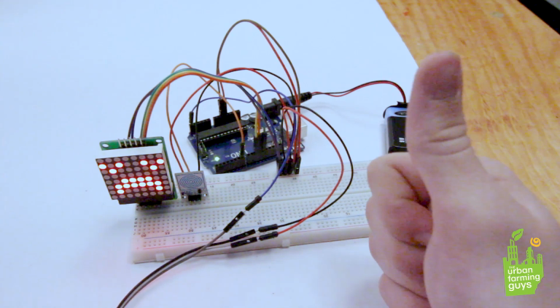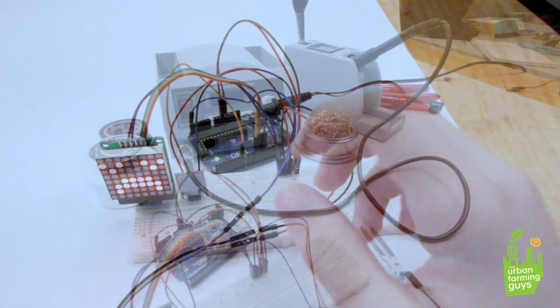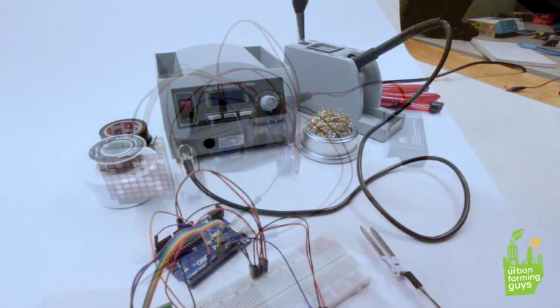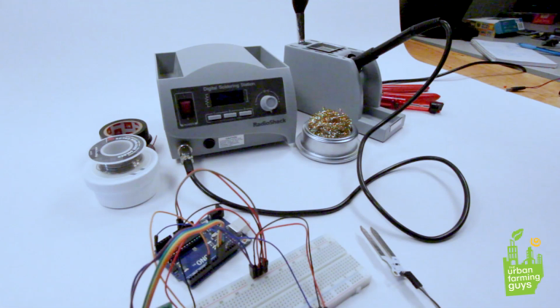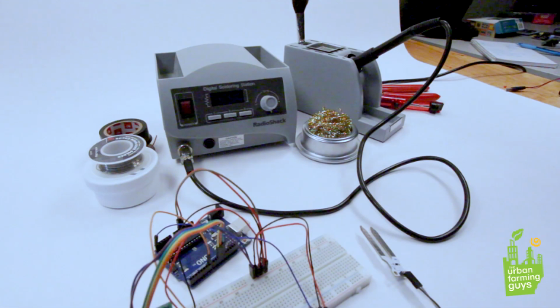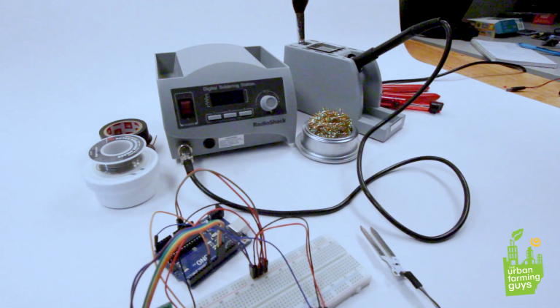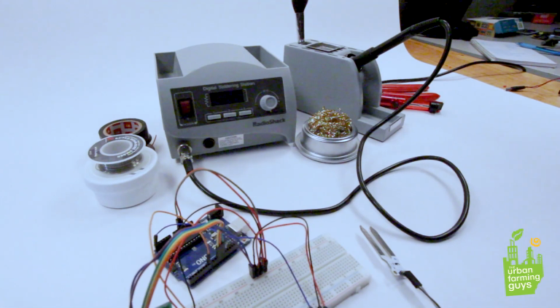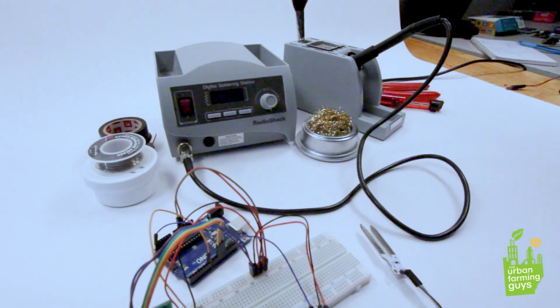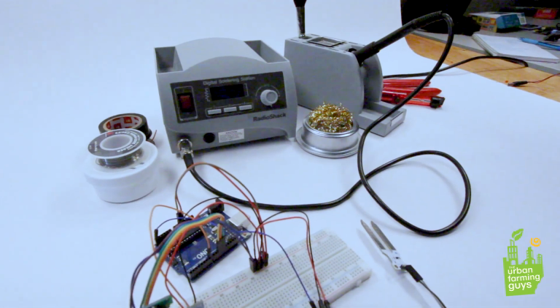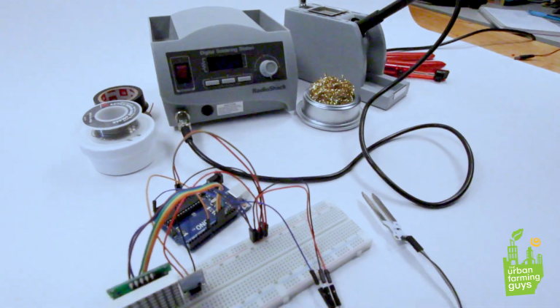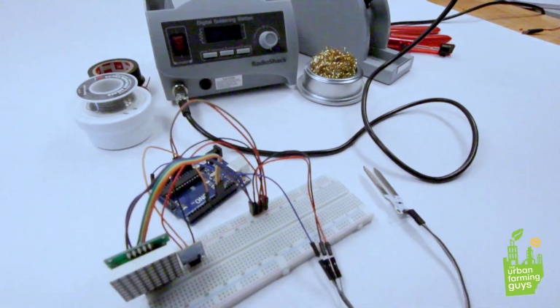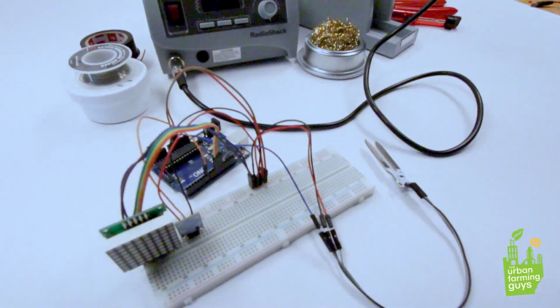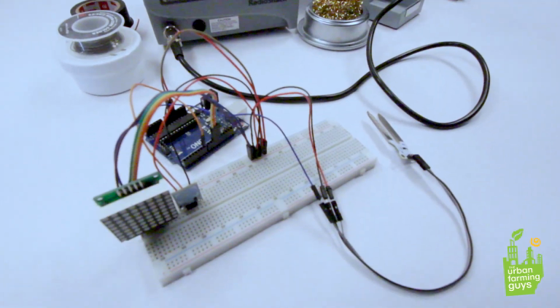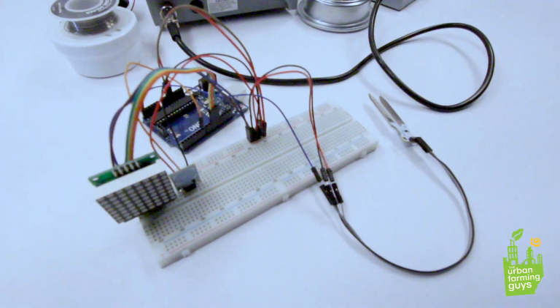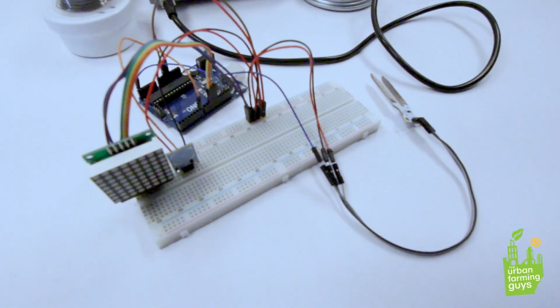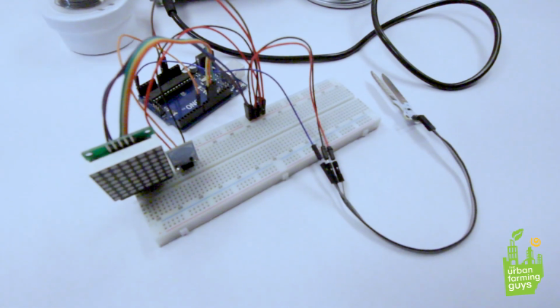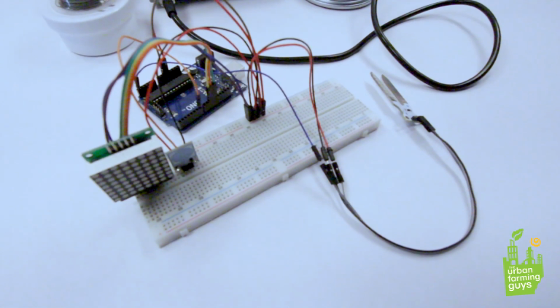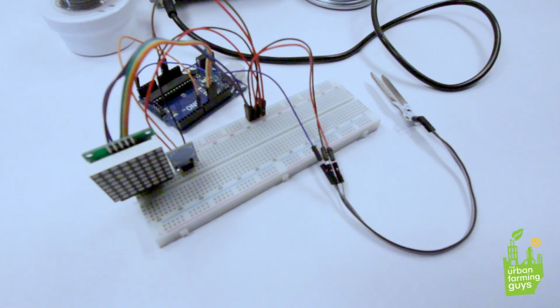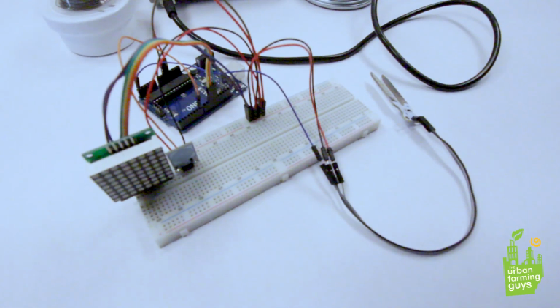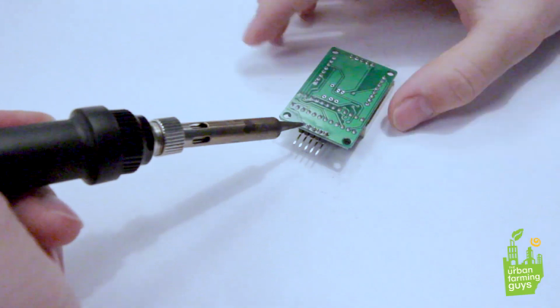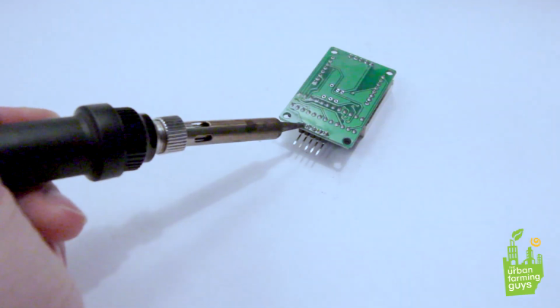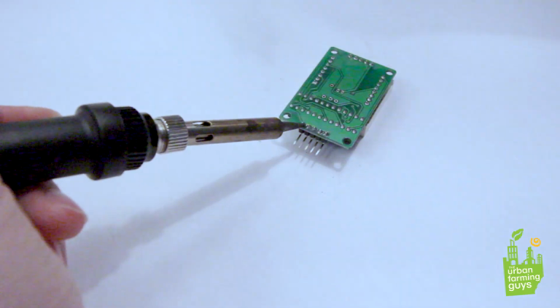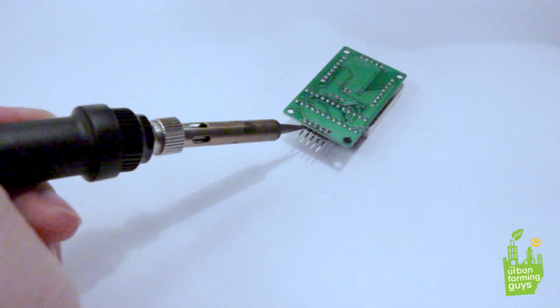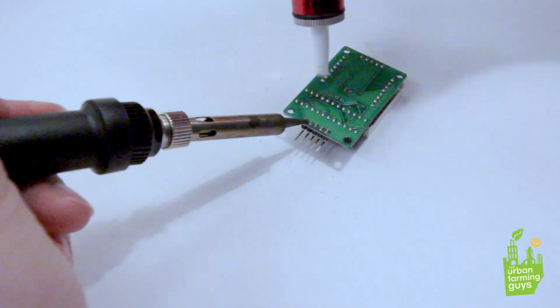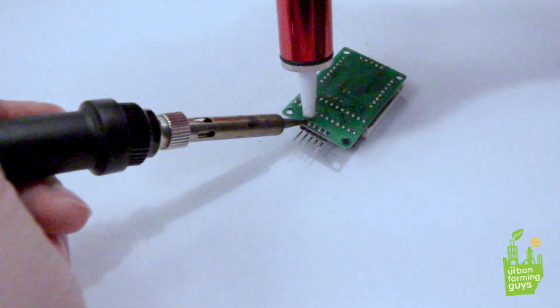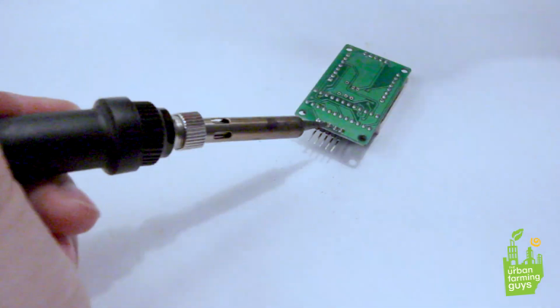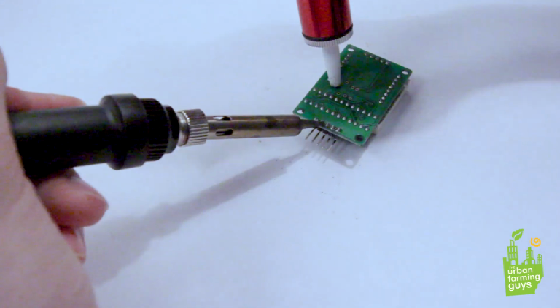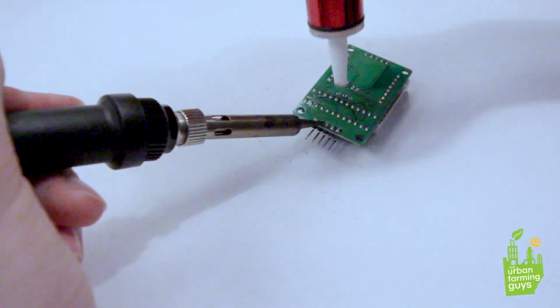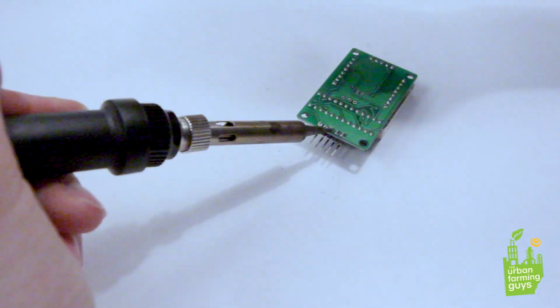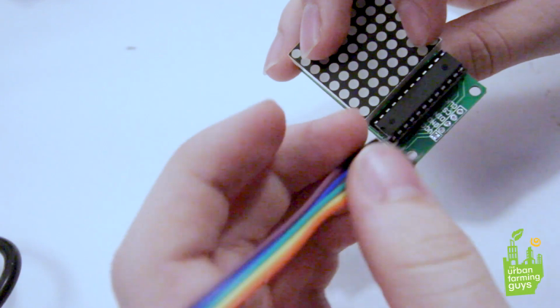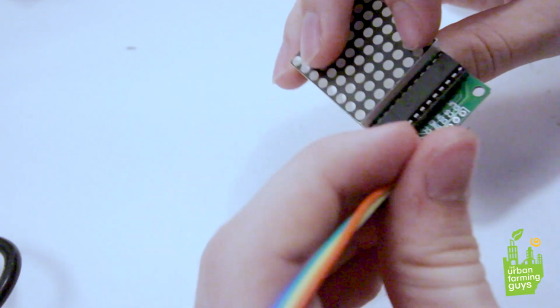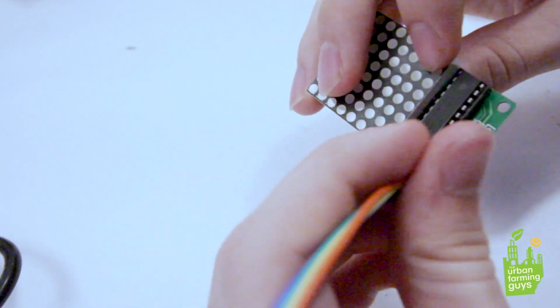Now it's time to put together the circuit — I'm gonna do a short little montage of me soldering everything together.